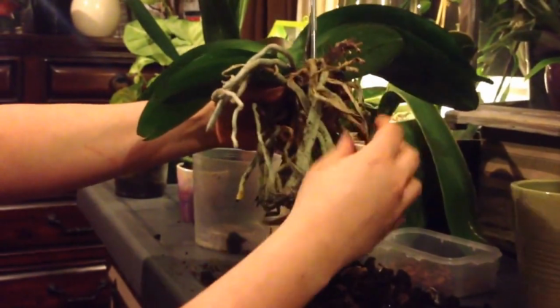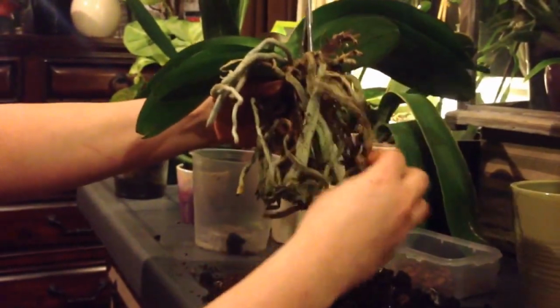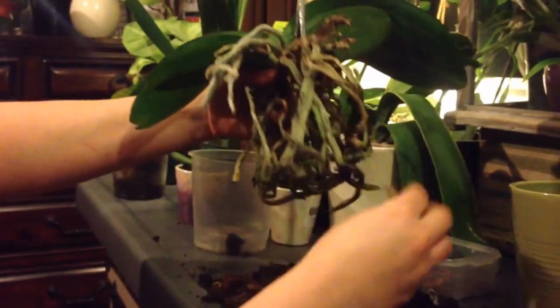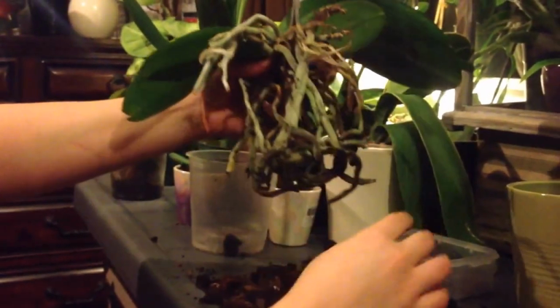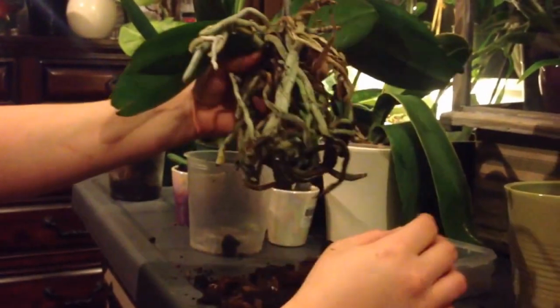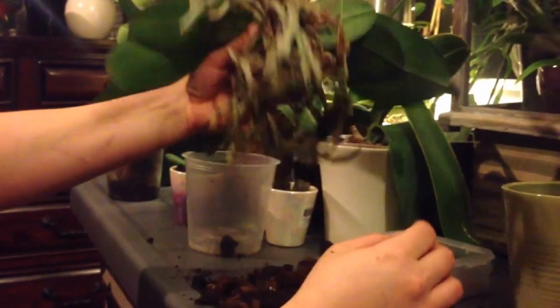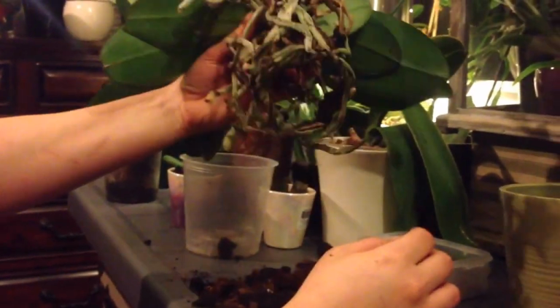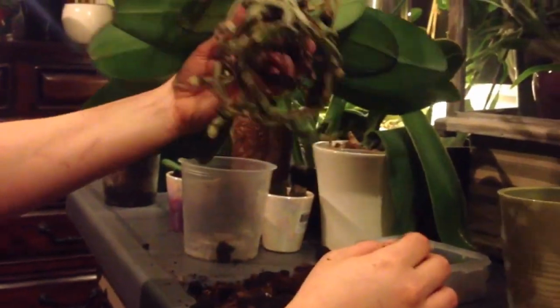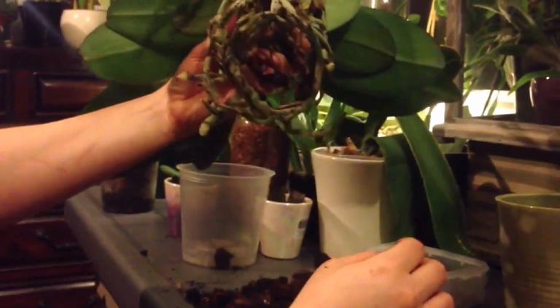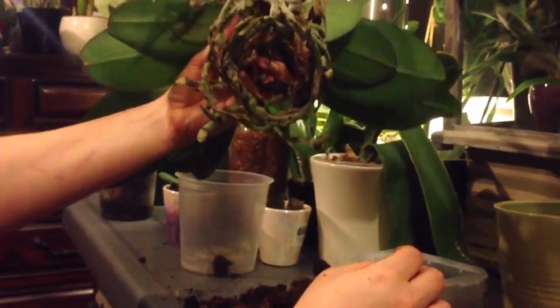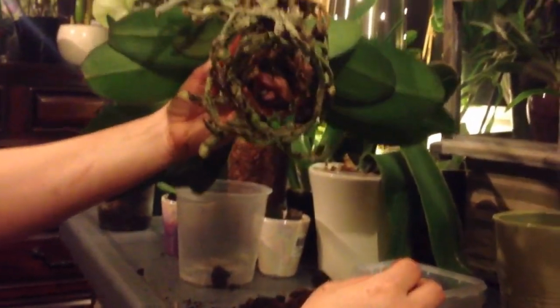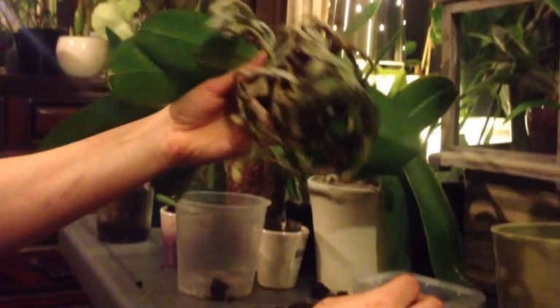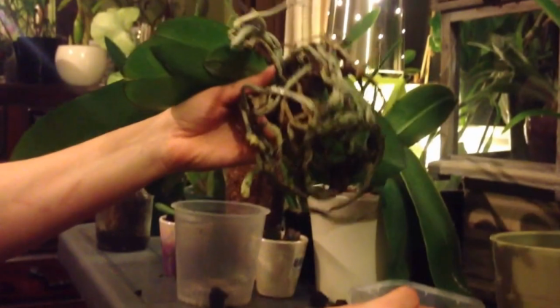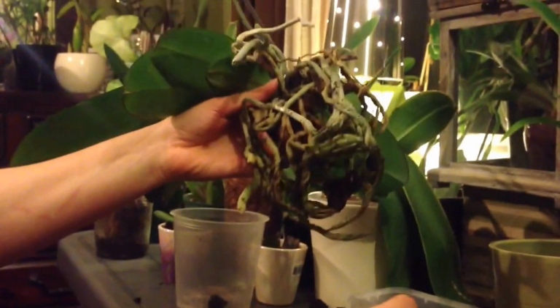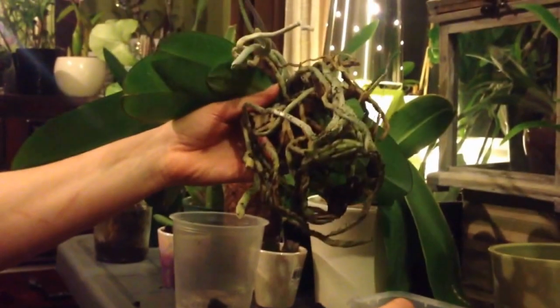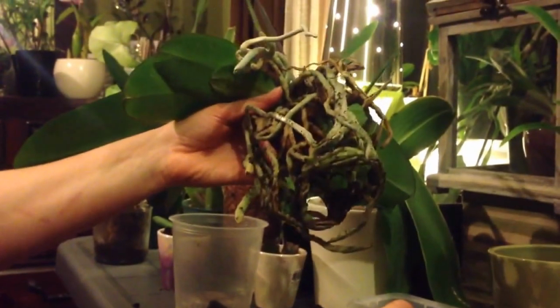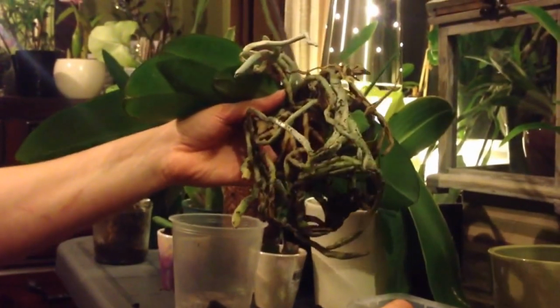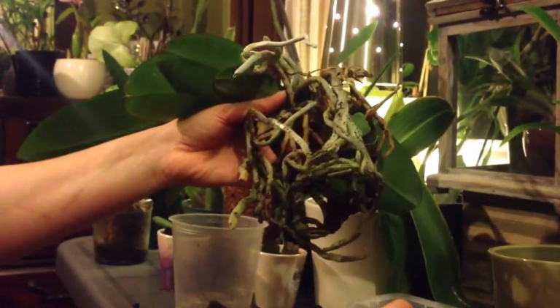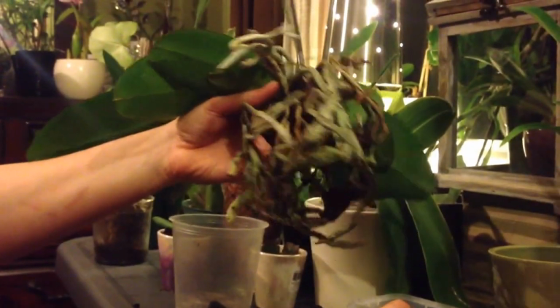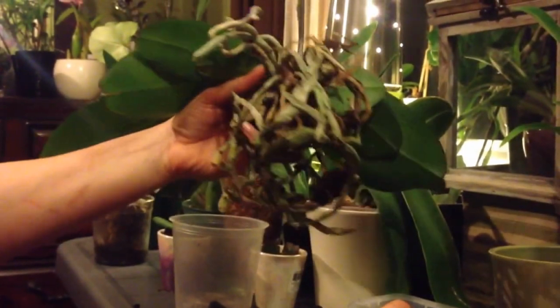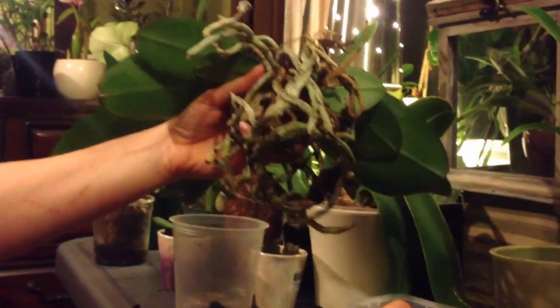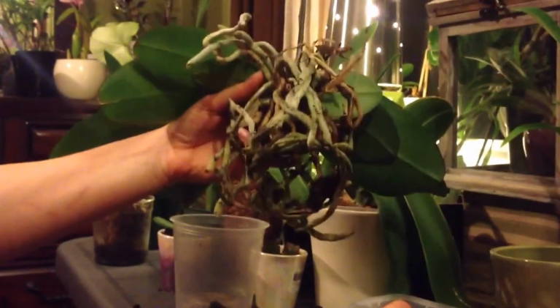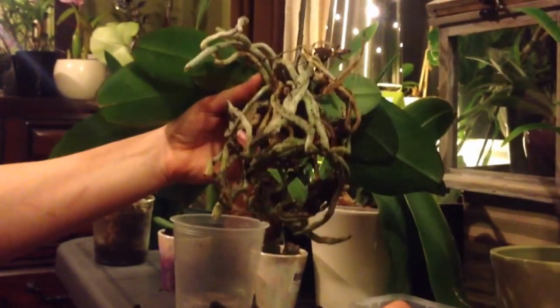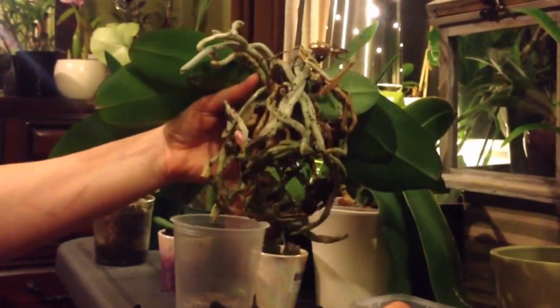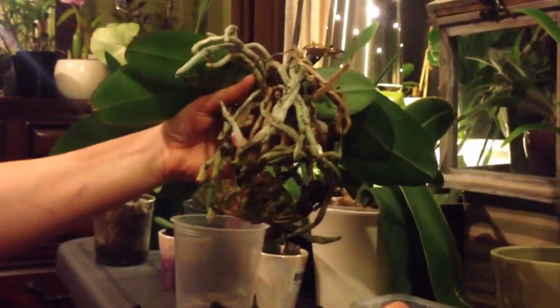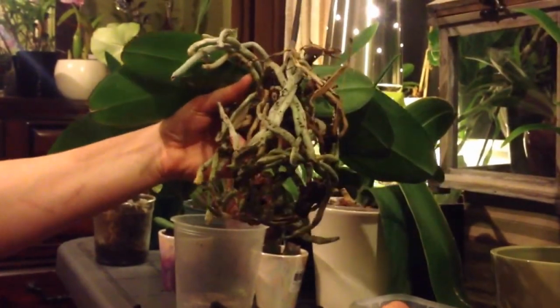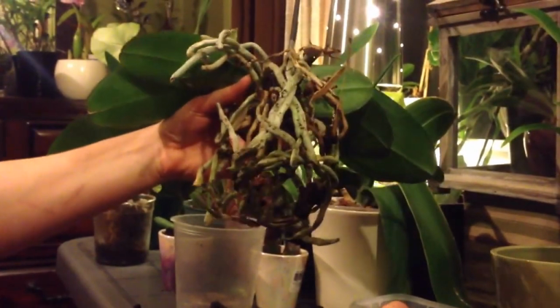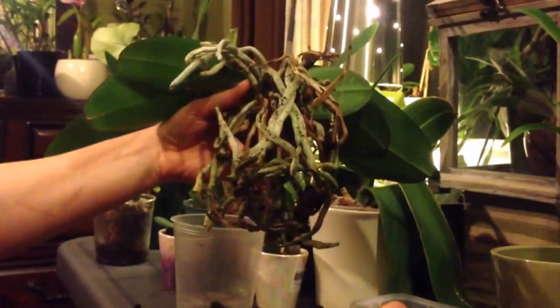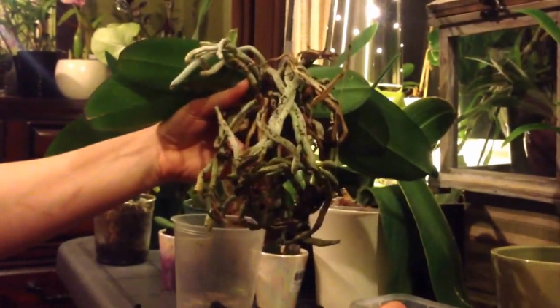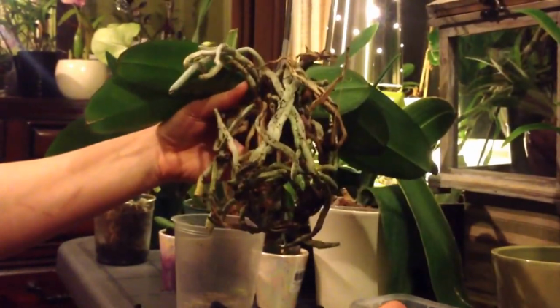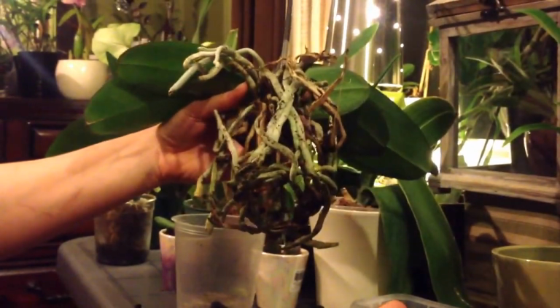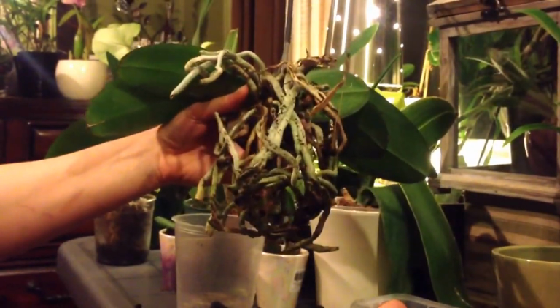I'm going to trim off all the dead stuff. And as usual, I'm going to spray her with some hydrogen peroxide and I'm going to bring you back to see how she looks.